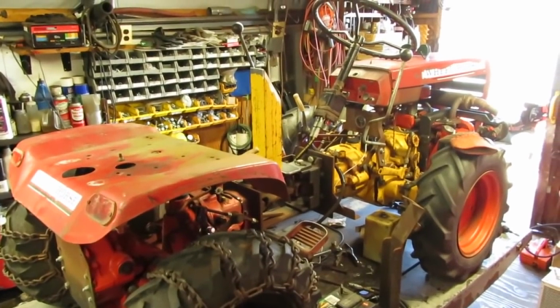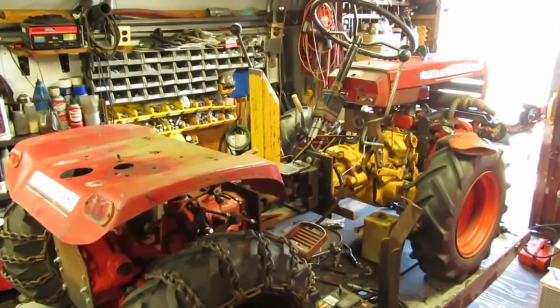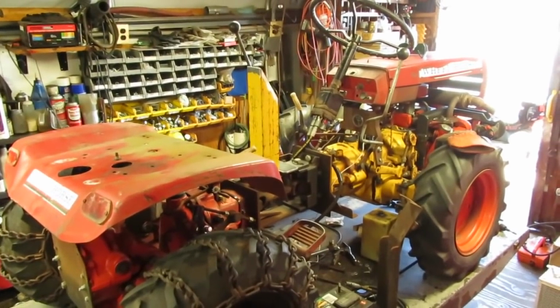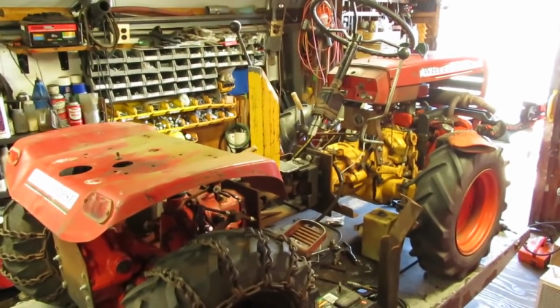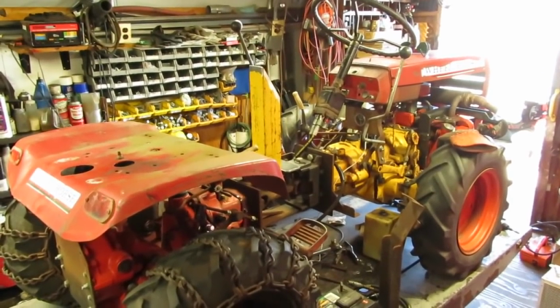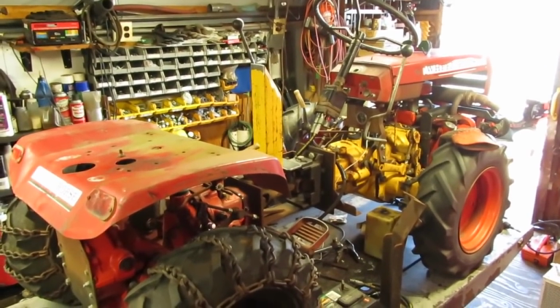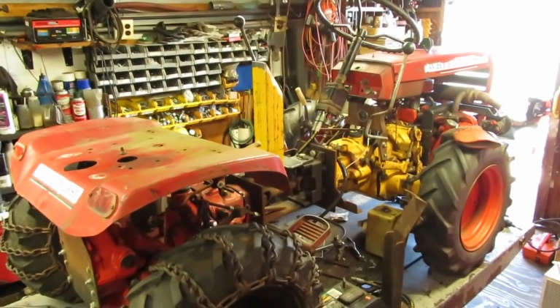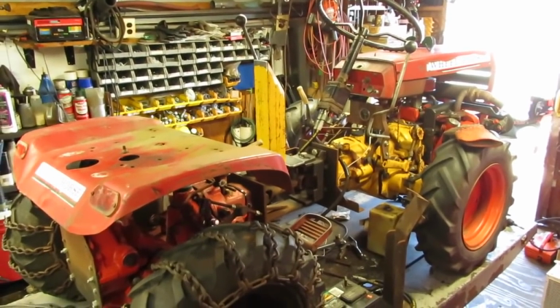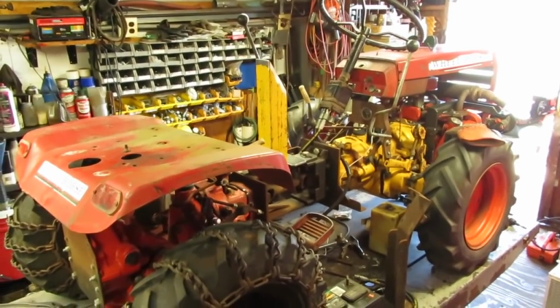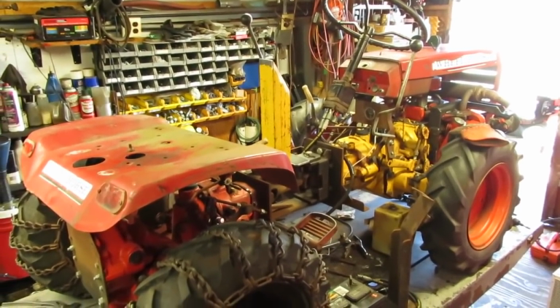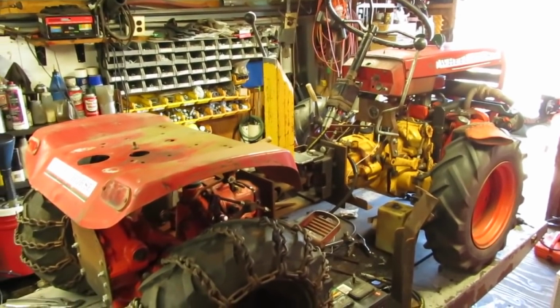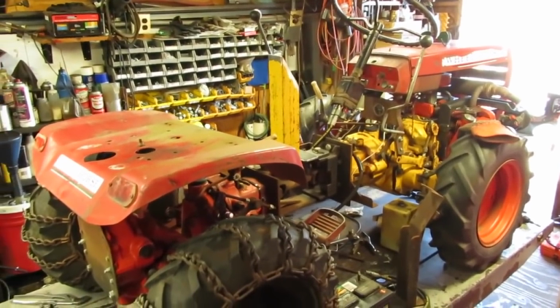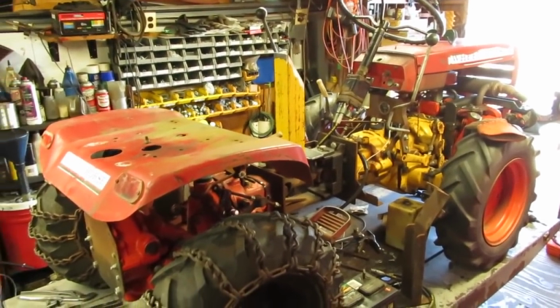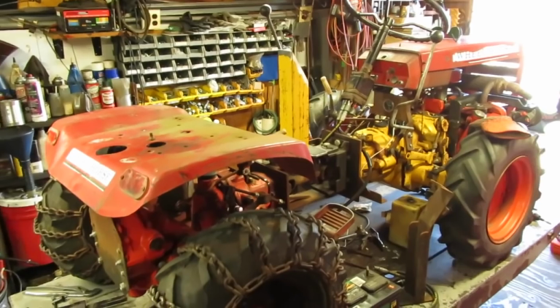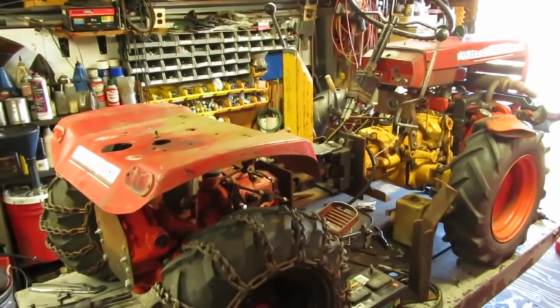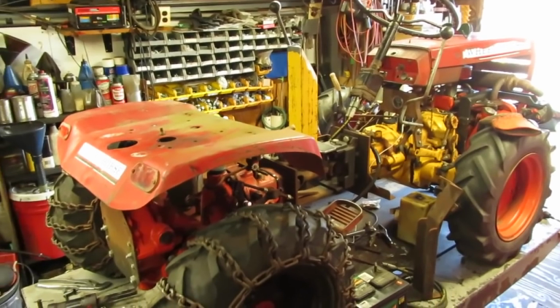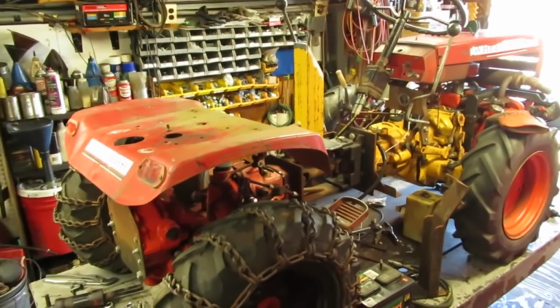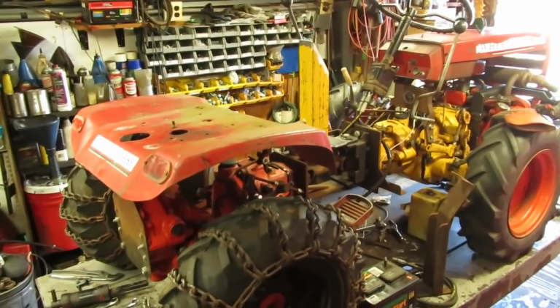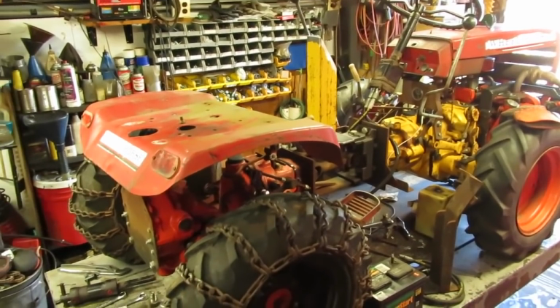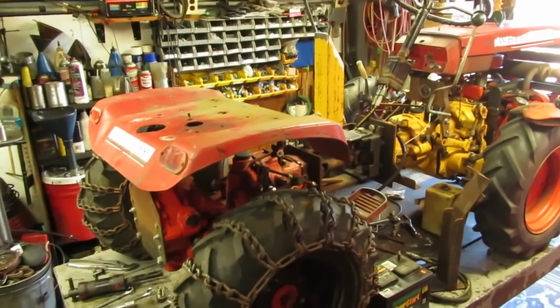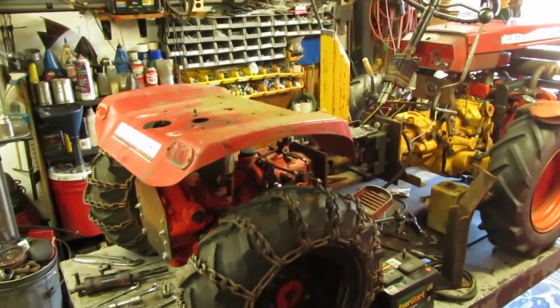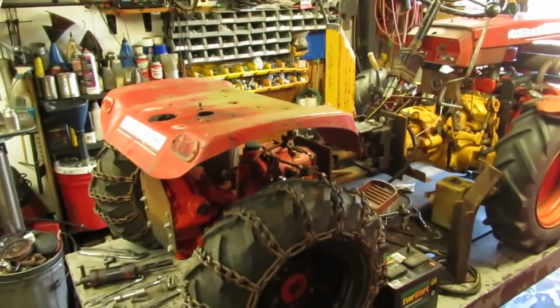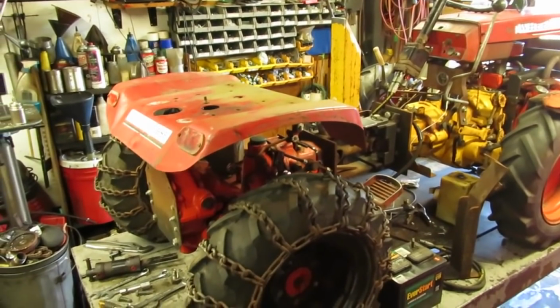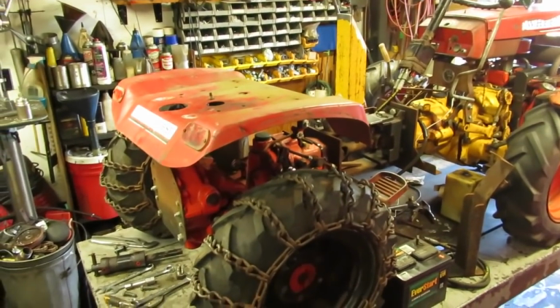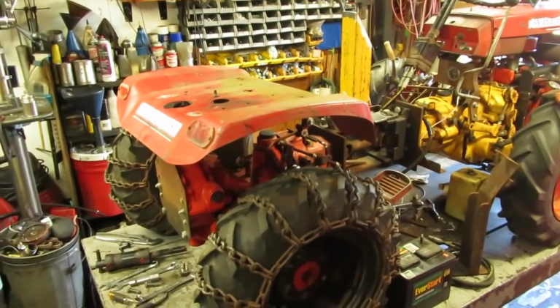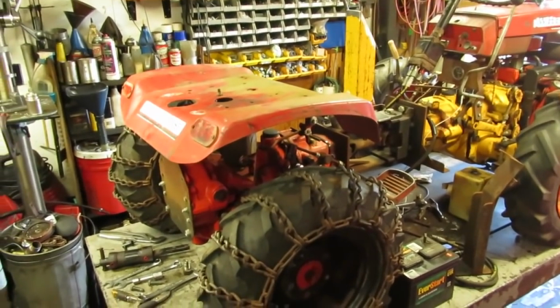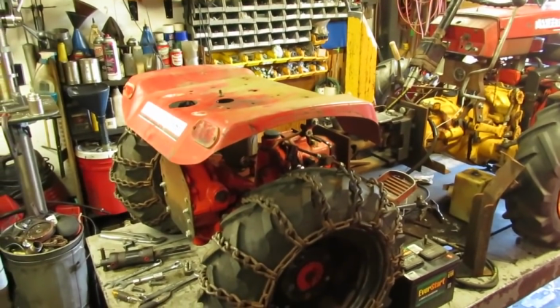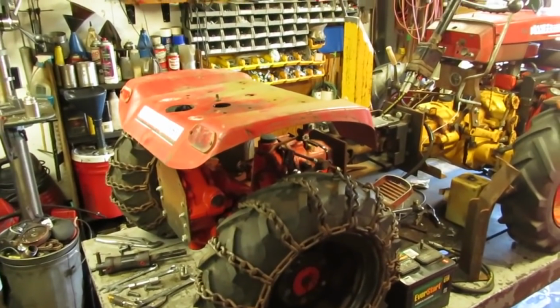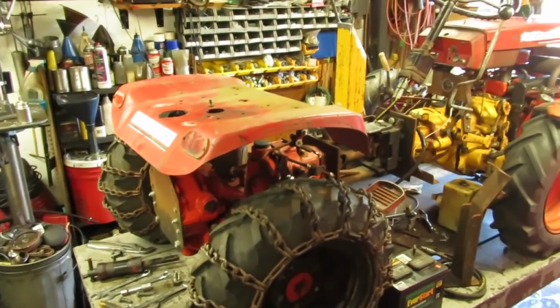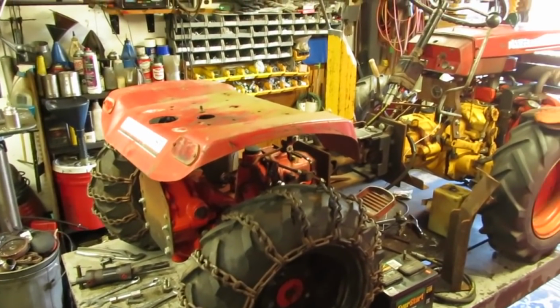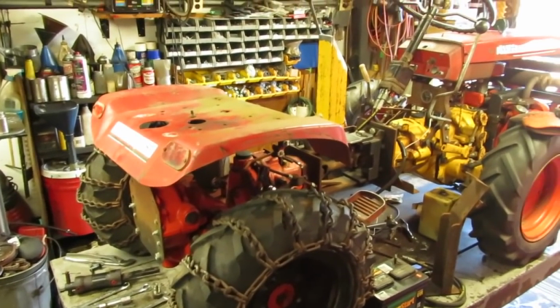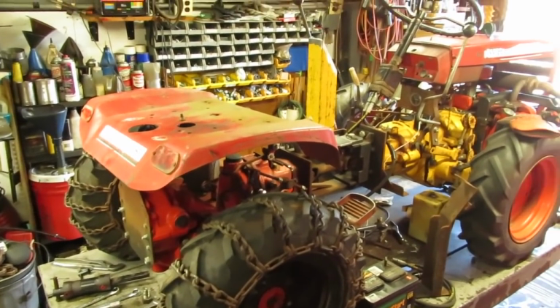Too bad I didn't have time to redesign for a set of rear fenders — they would definitely dress it off nicely with the Wheel Horse hood.